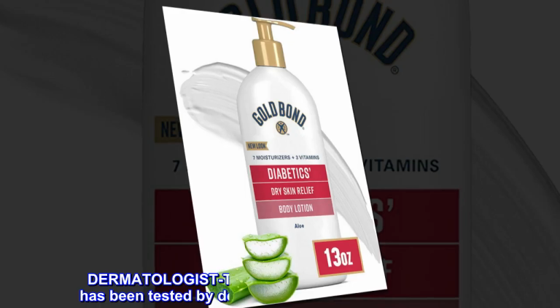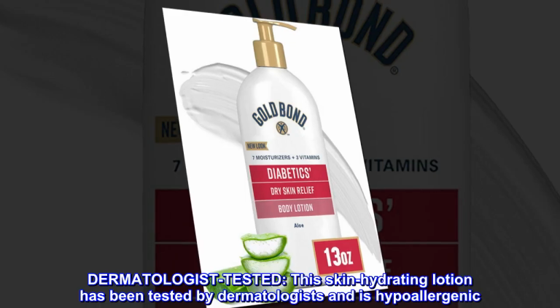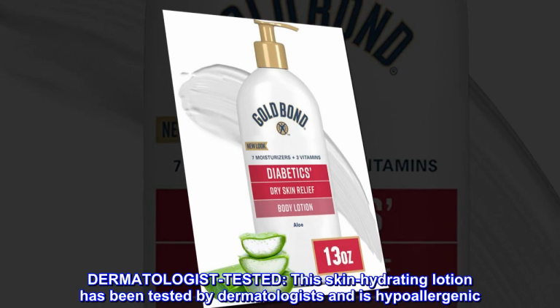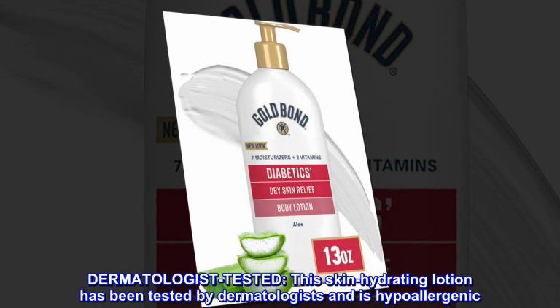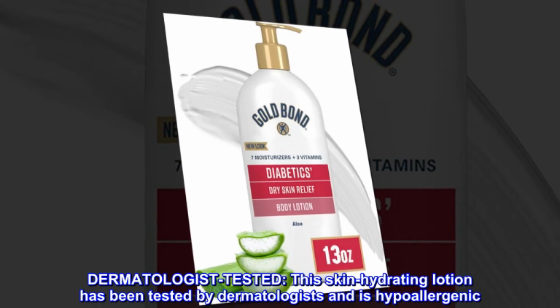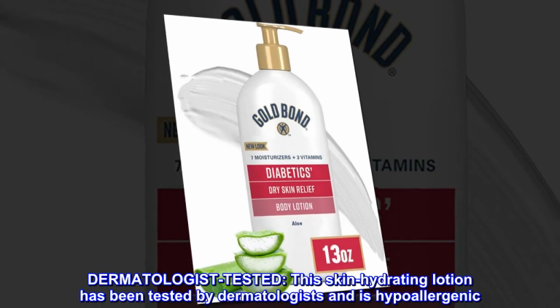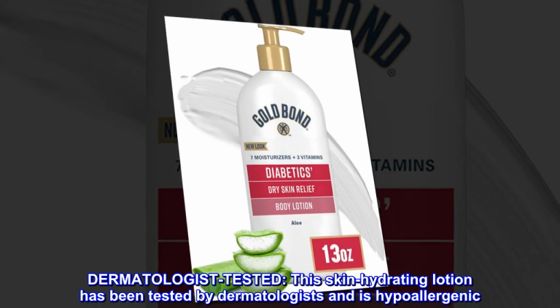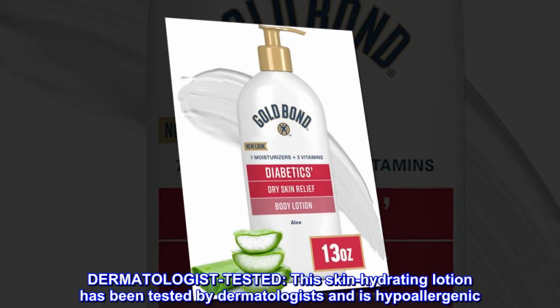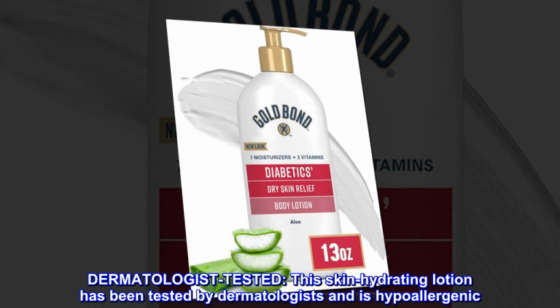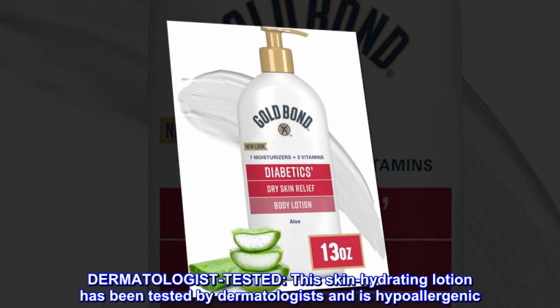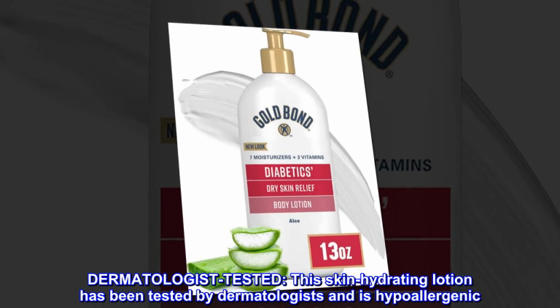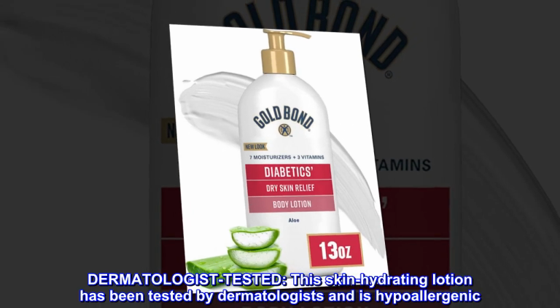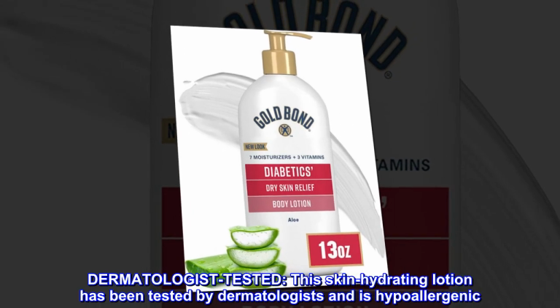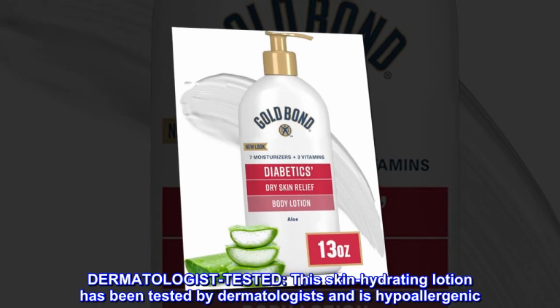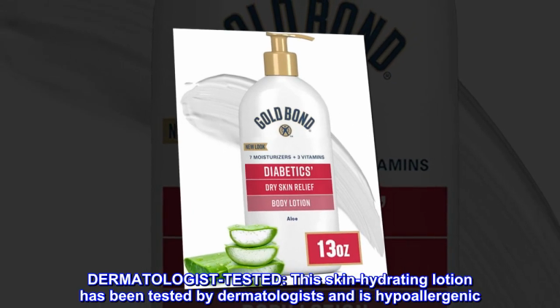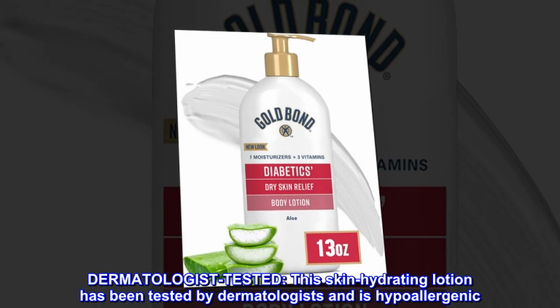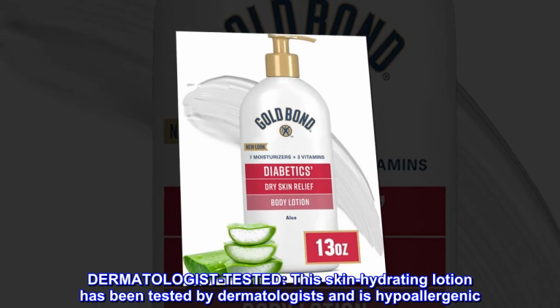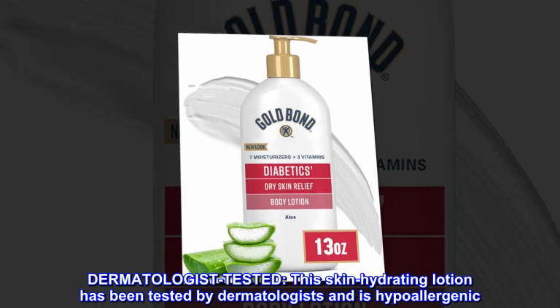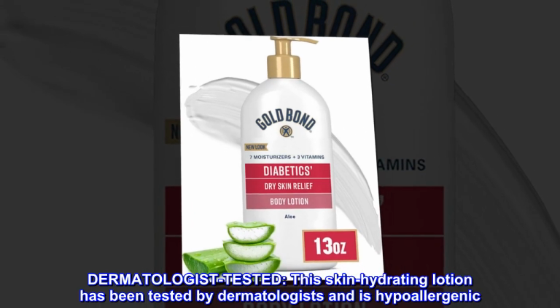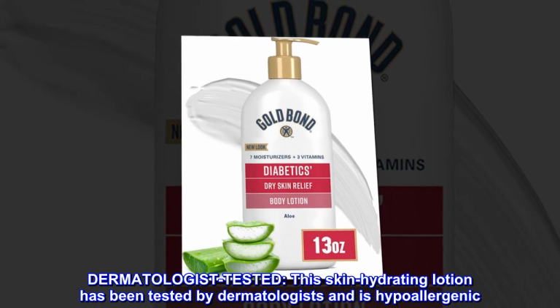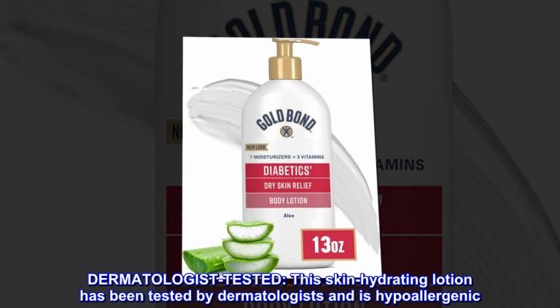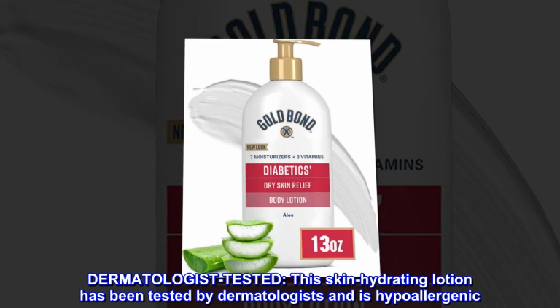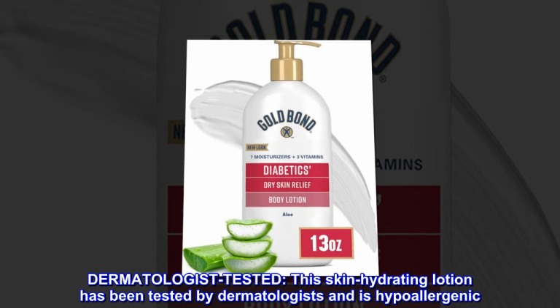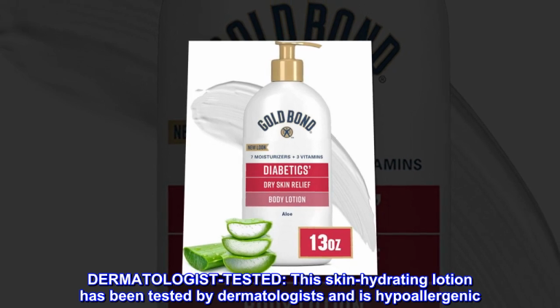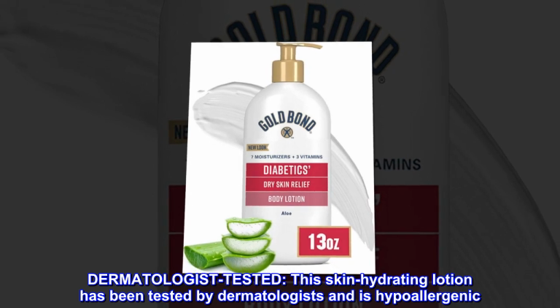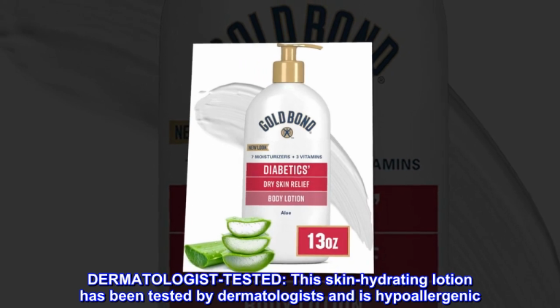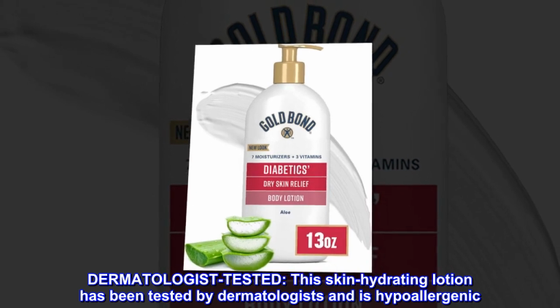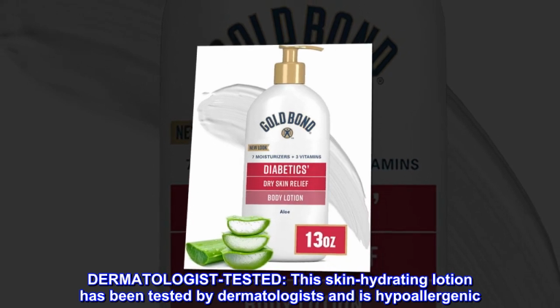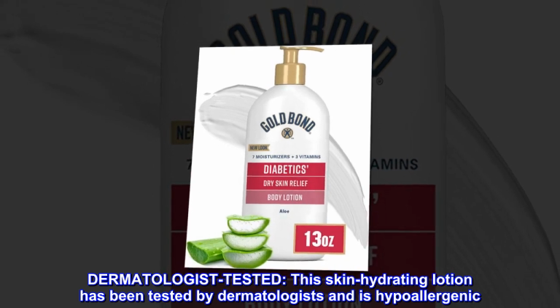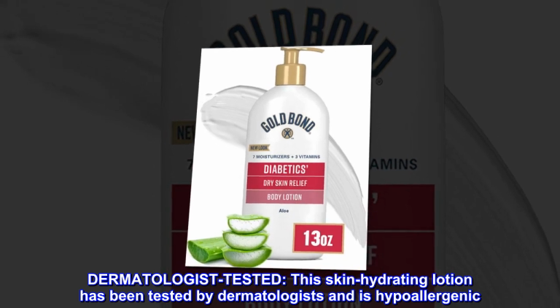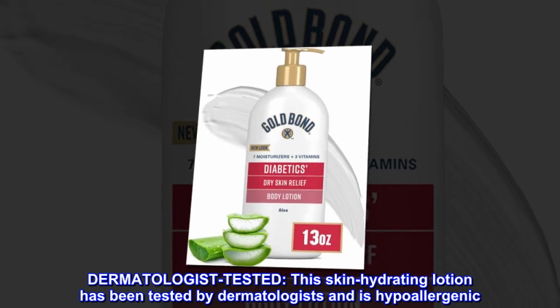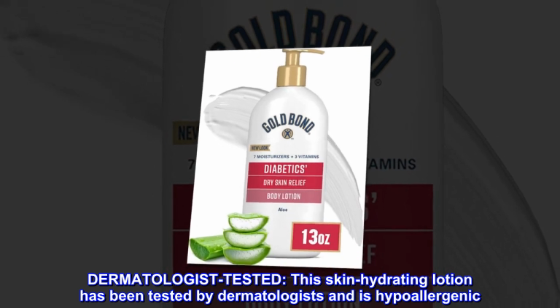Dermatologist tested: This skin-hydrating lotion has been tested by dermatologists and is hypoallergenic.